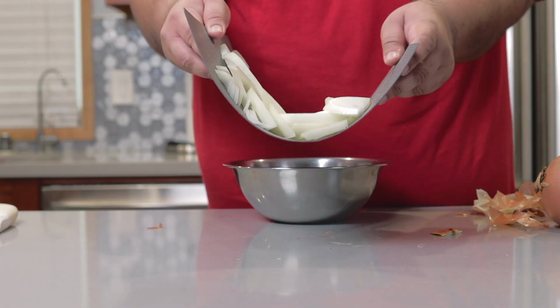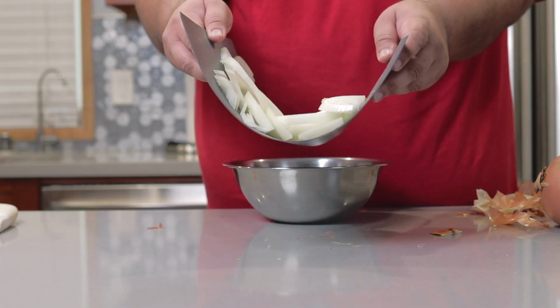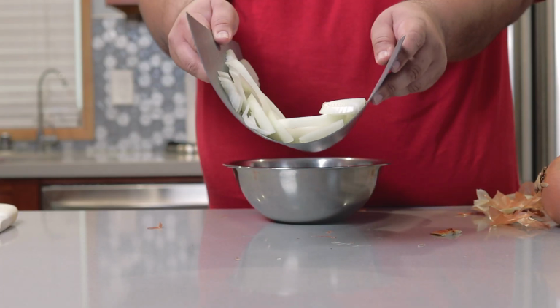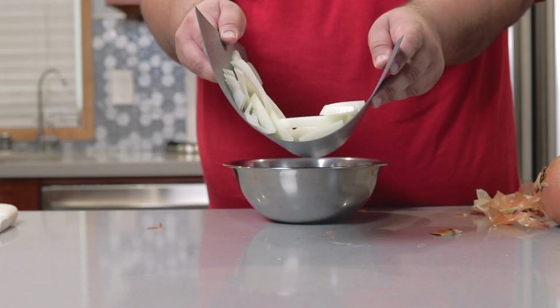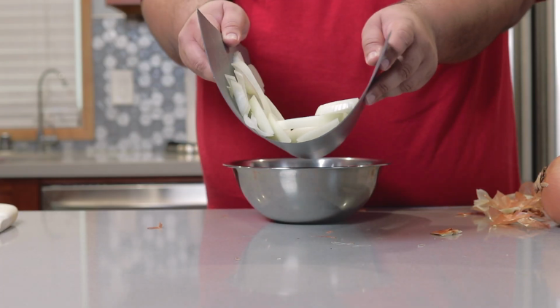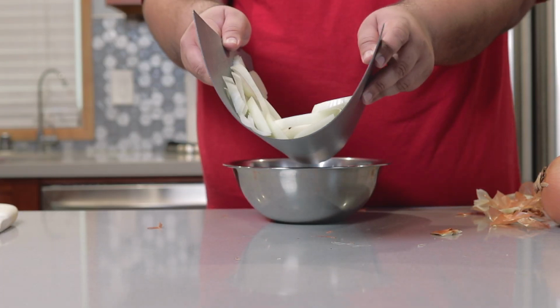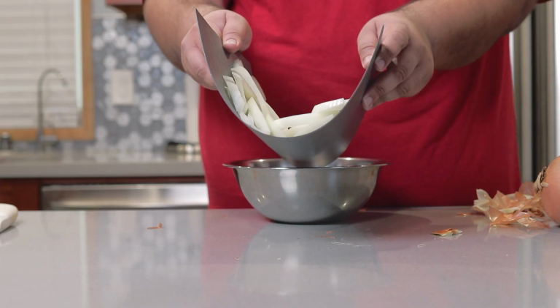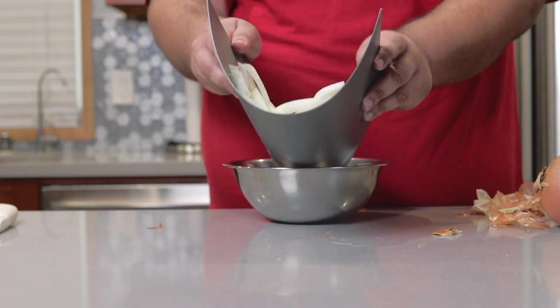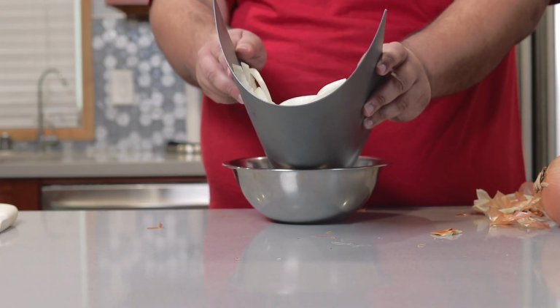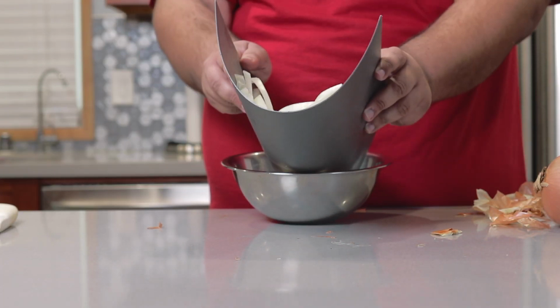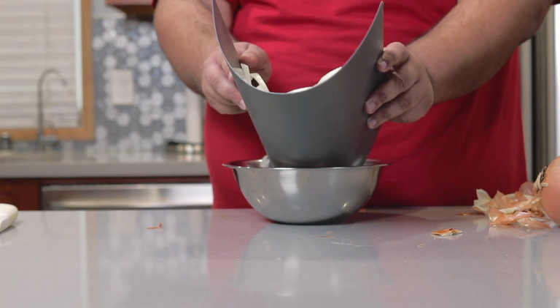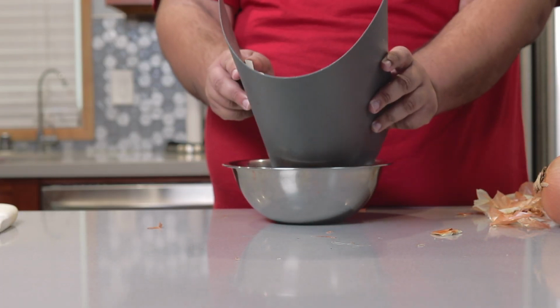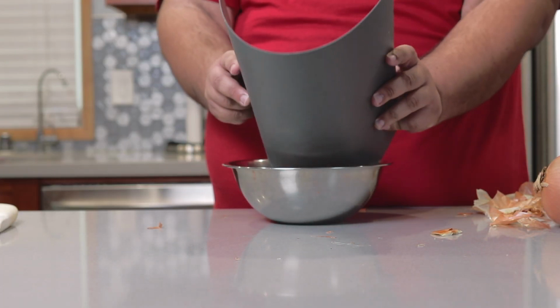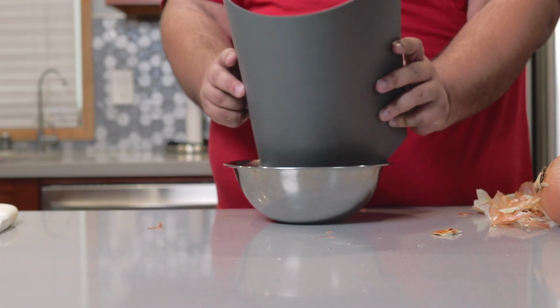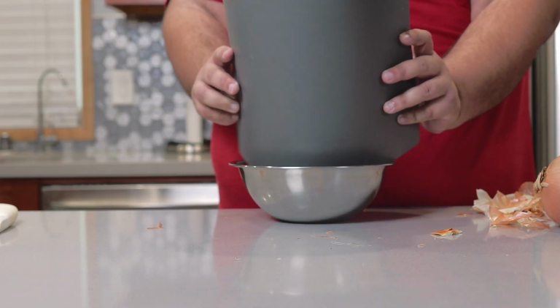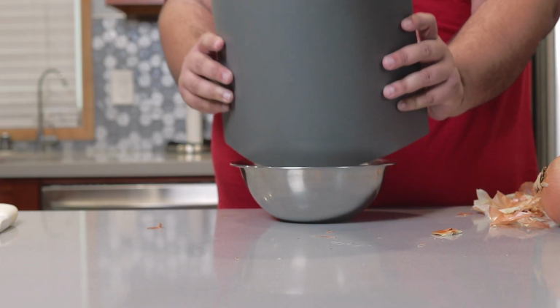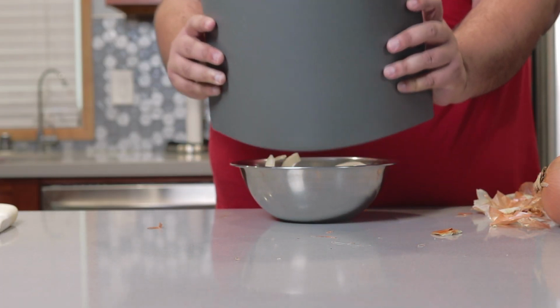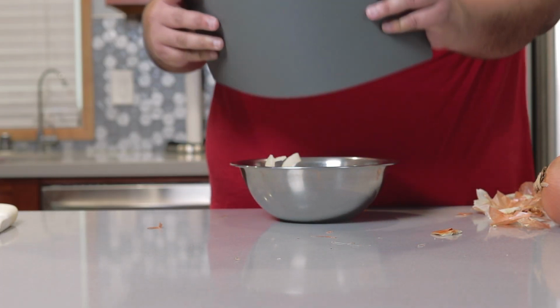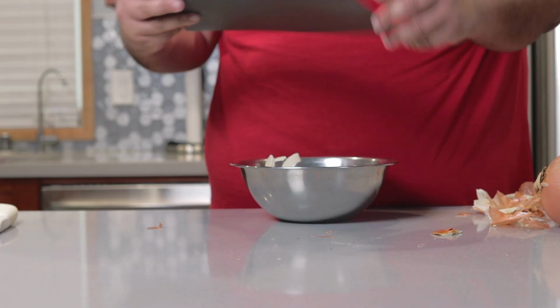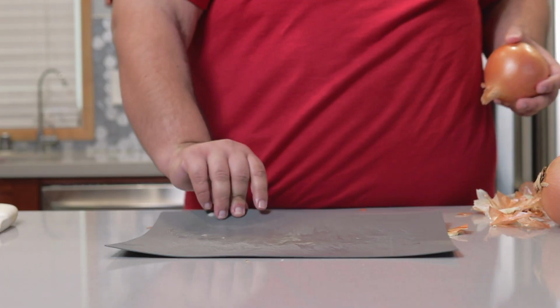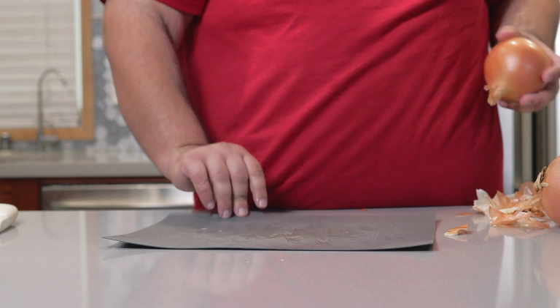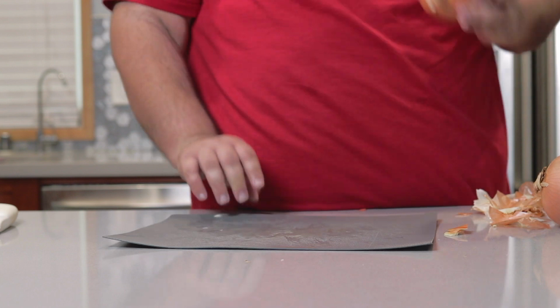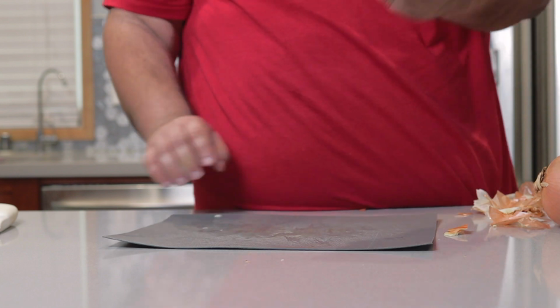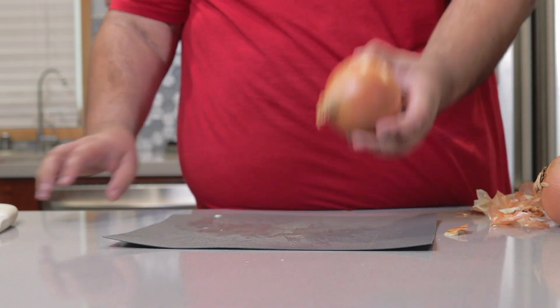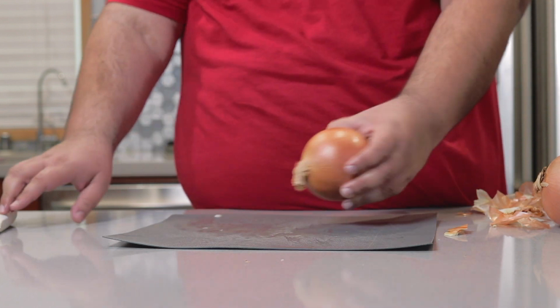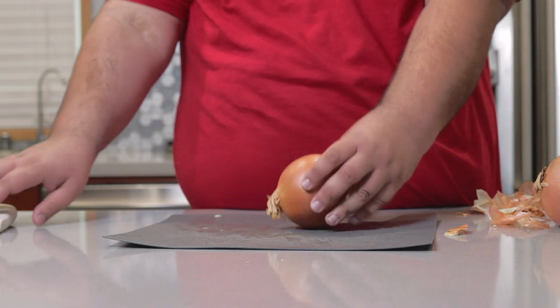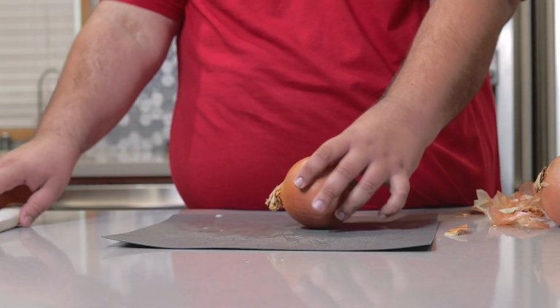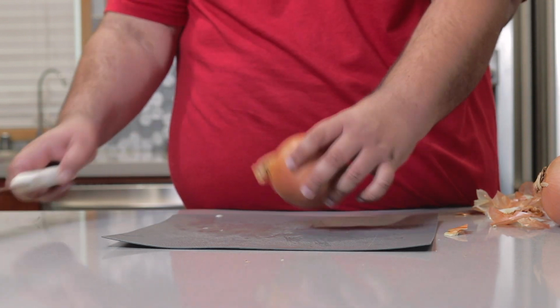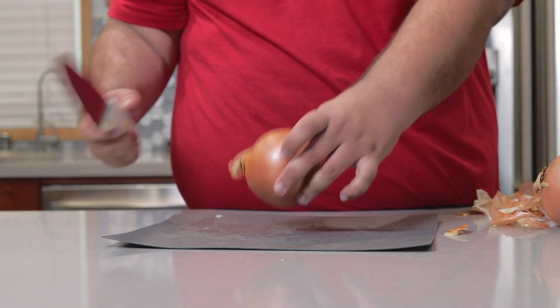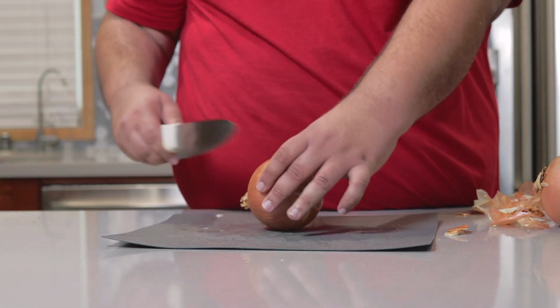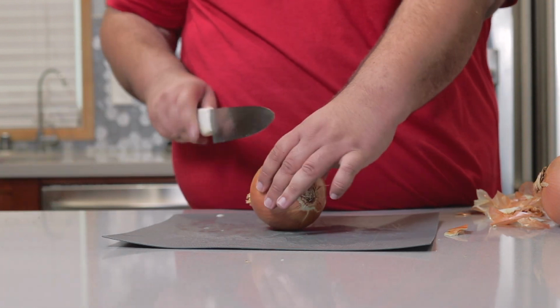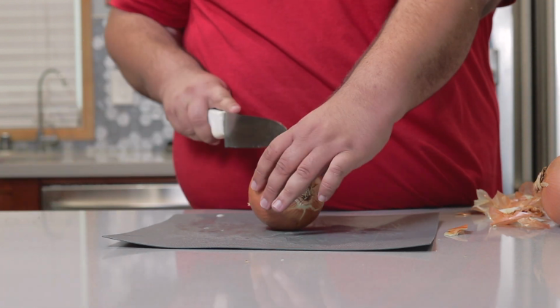Once the onions are all nice and sliced up, dump them in a bowl. Rinse, repeat.